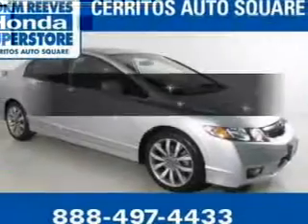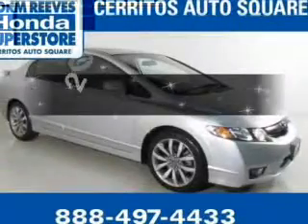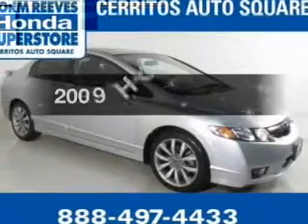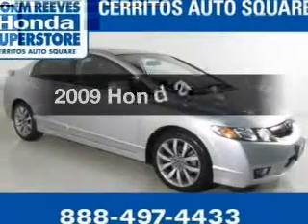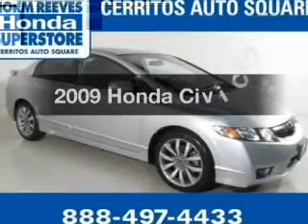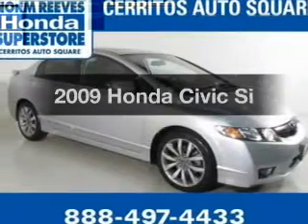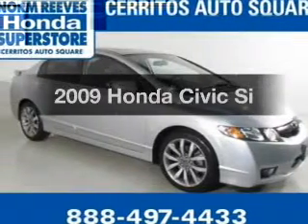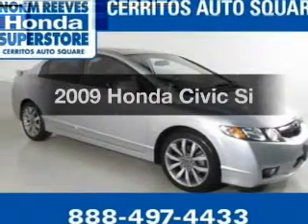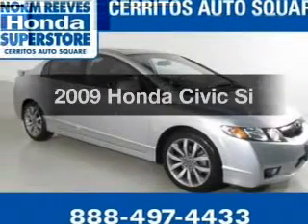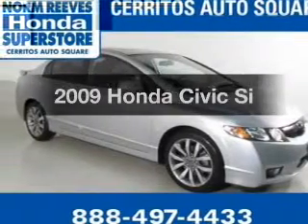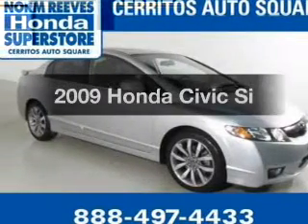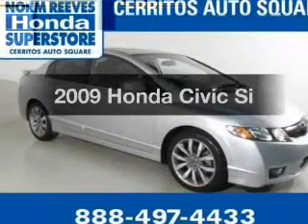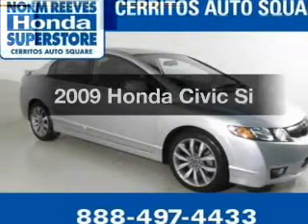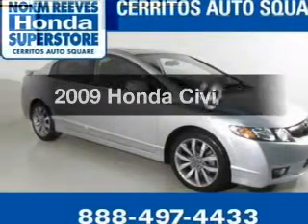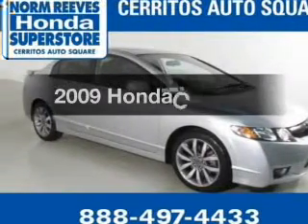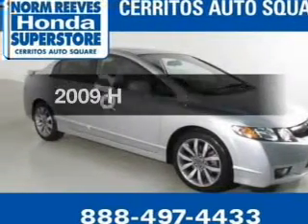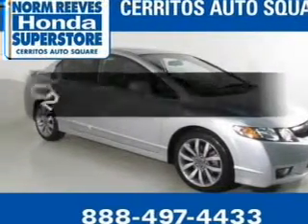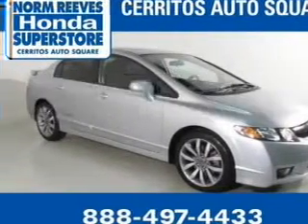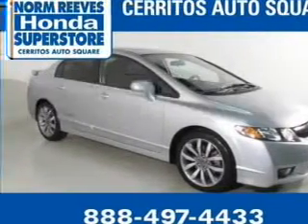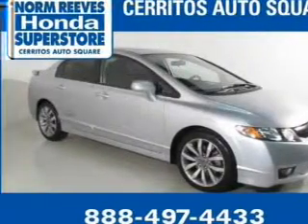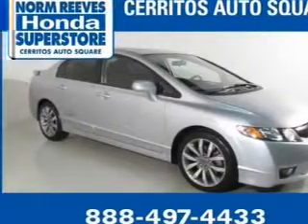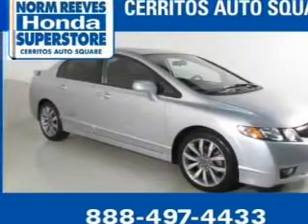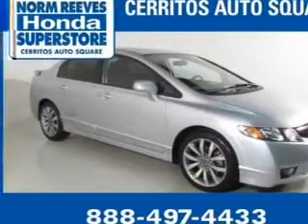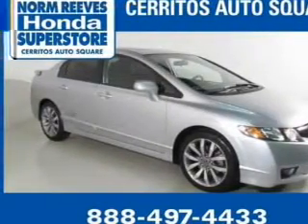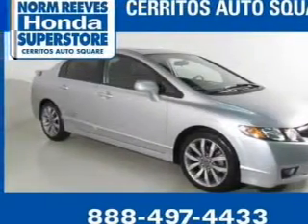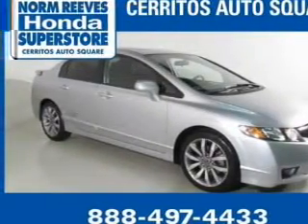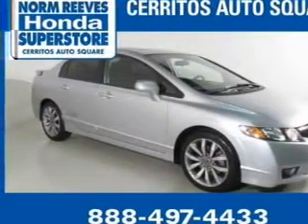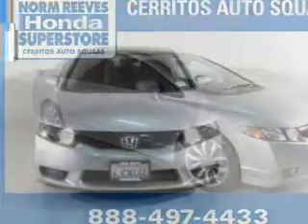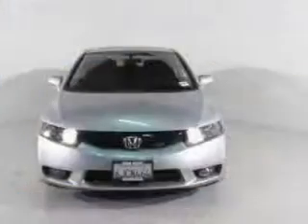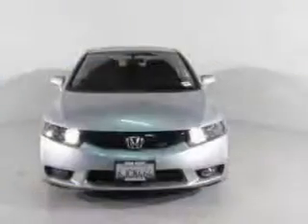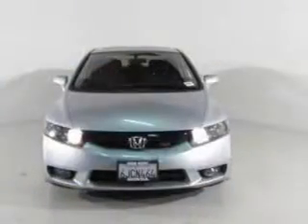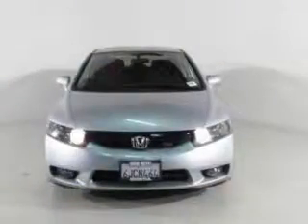Presenting the 2009 Honda Civic. If you're looking for a first-rate auto, this one could be yours today.